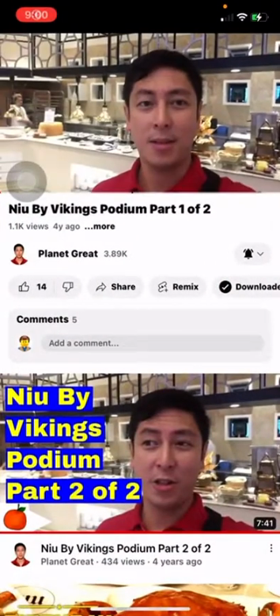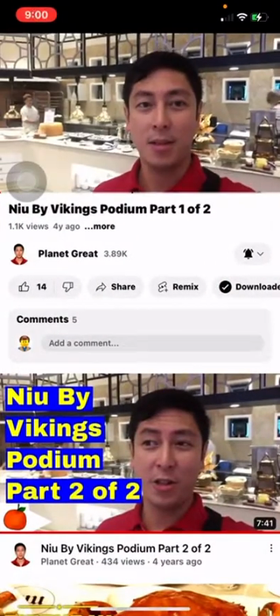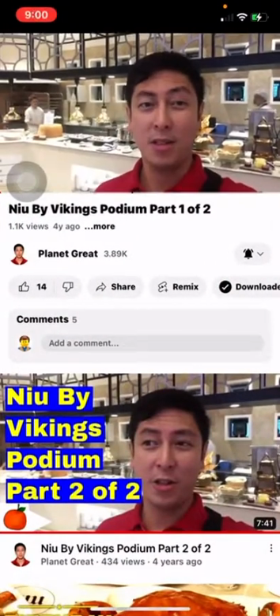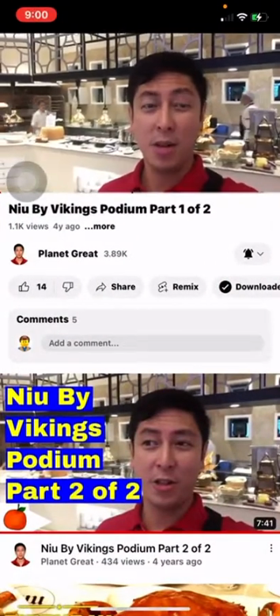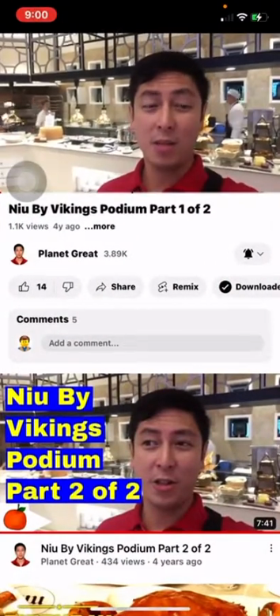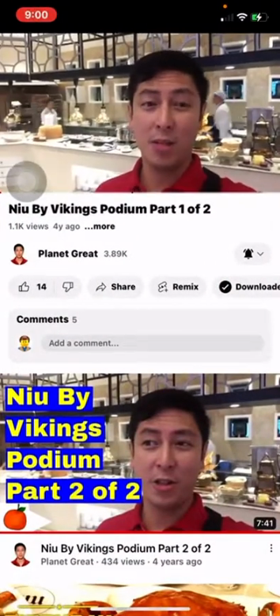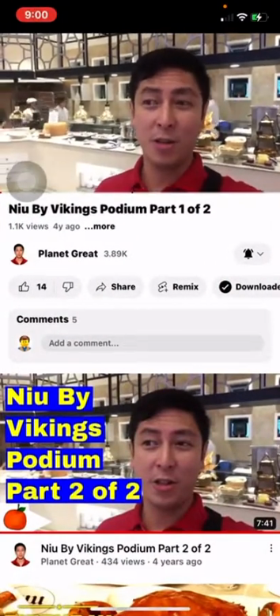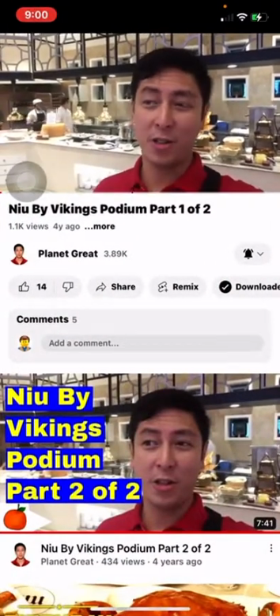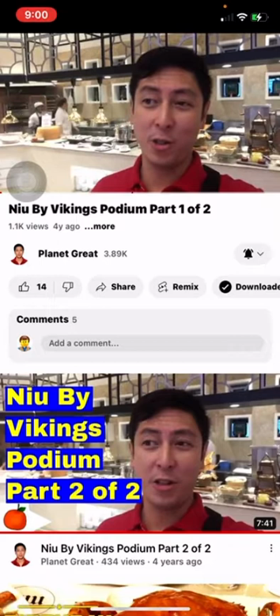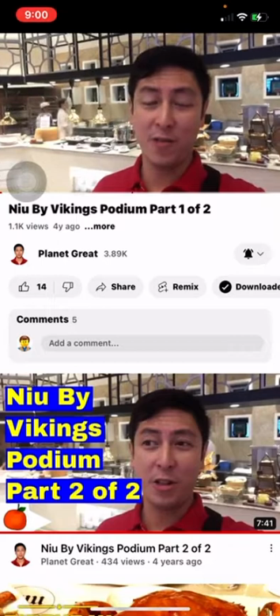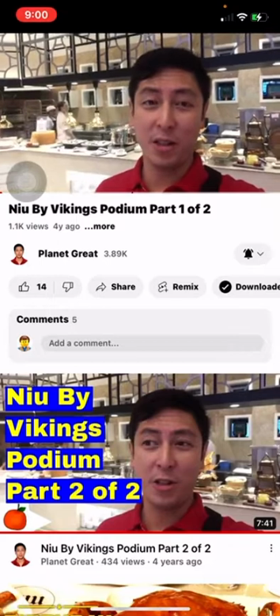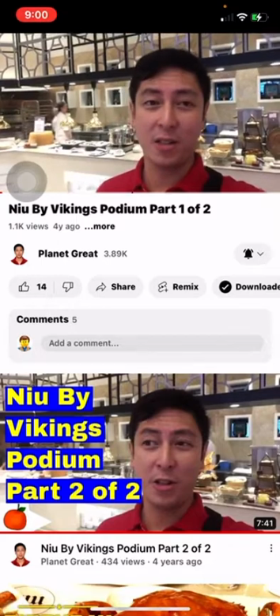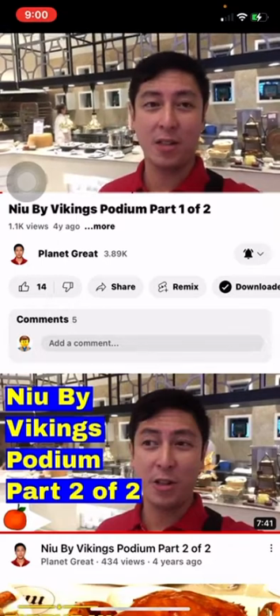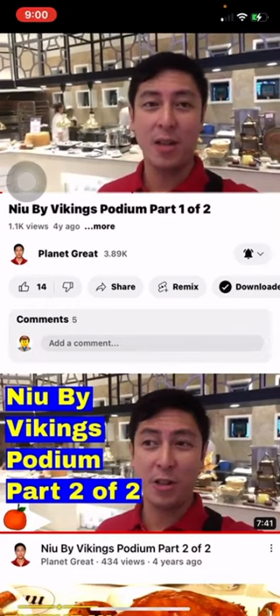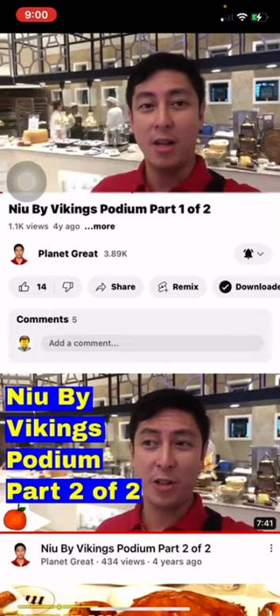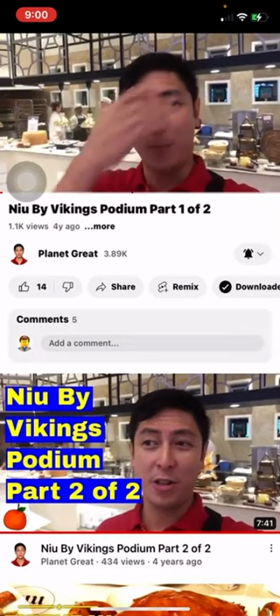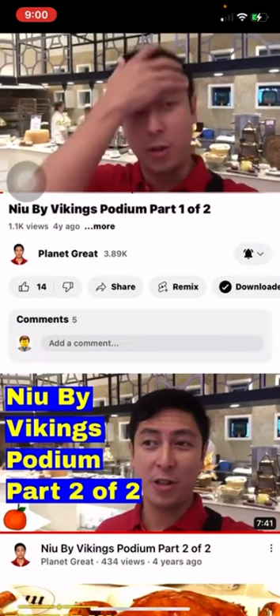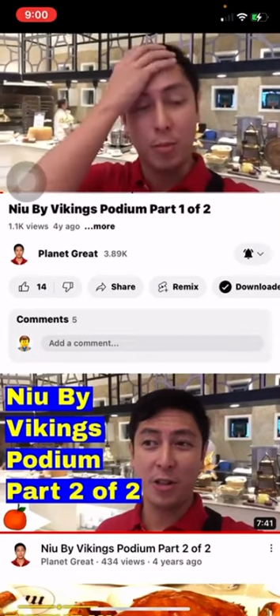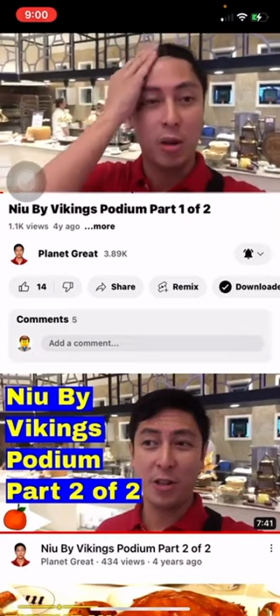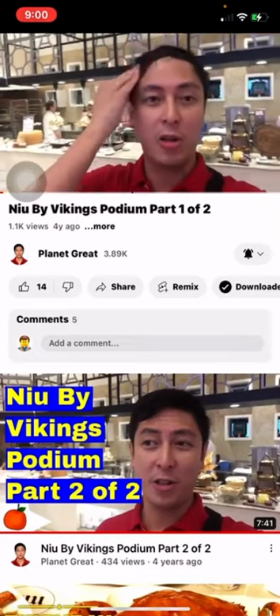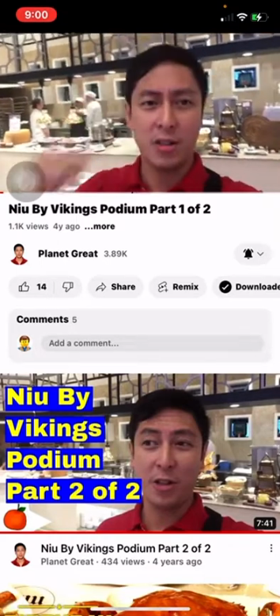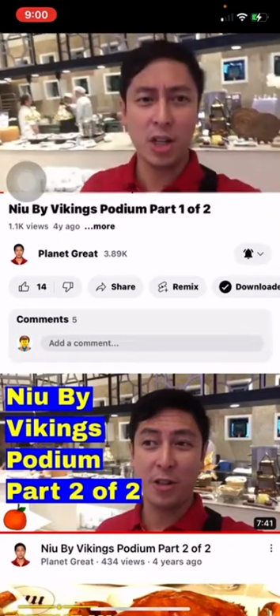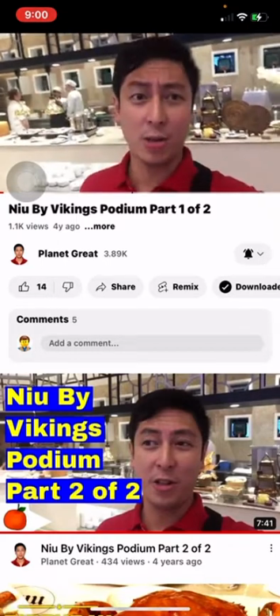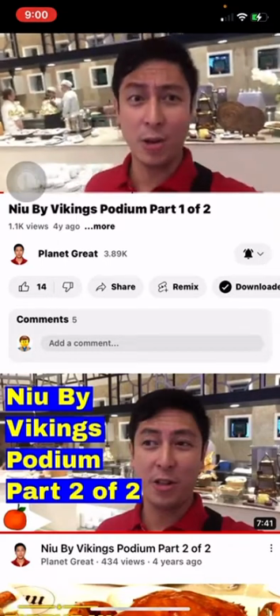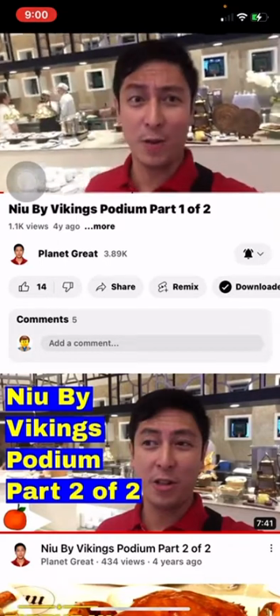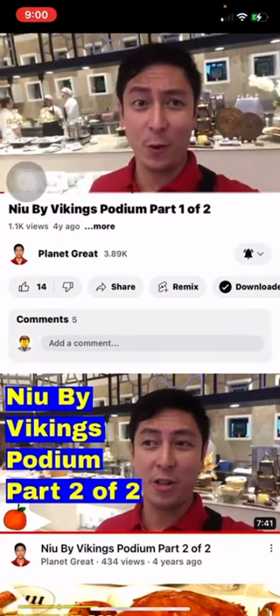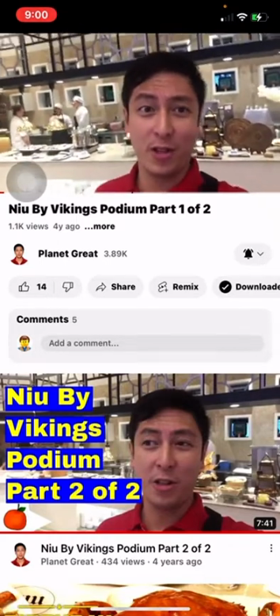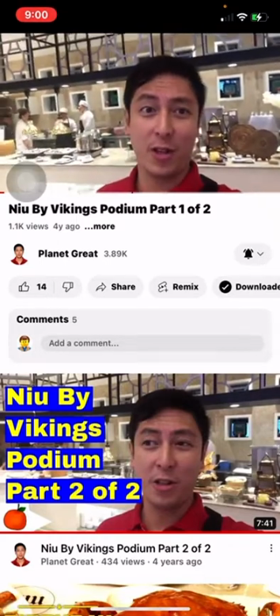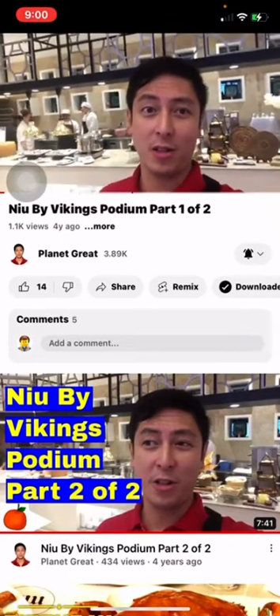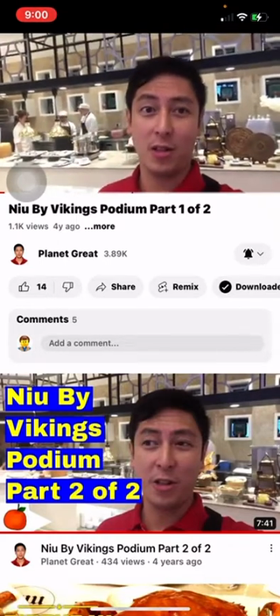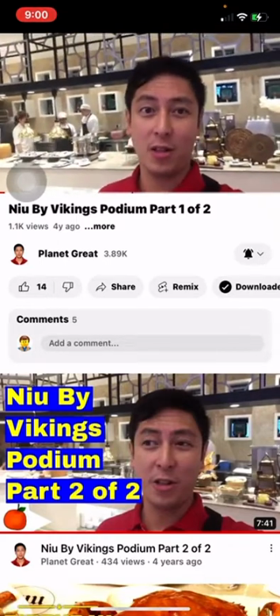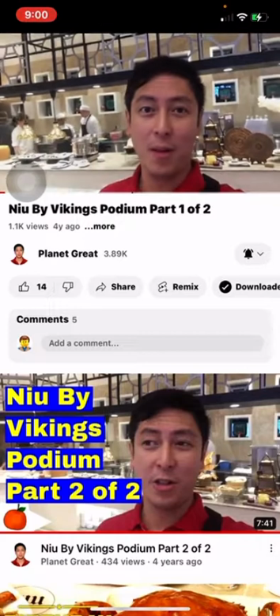So guys, I'm now here at the new ByteBite at the Podium Mall. Check out all the food they've got here. Amazing.